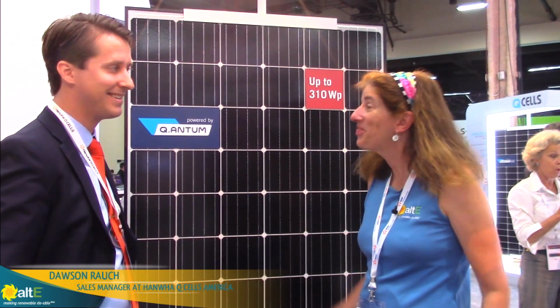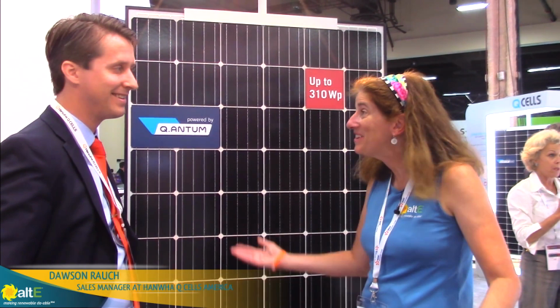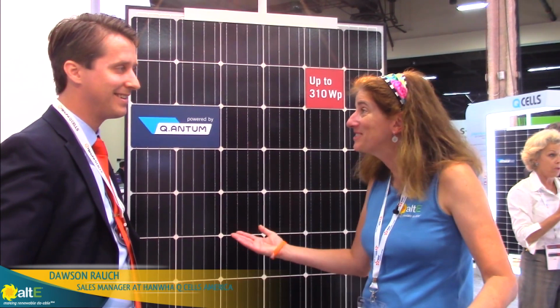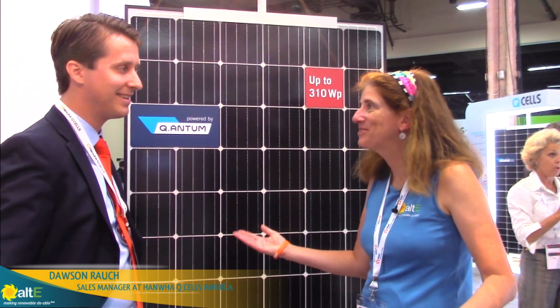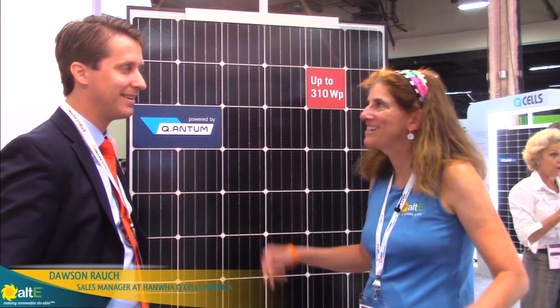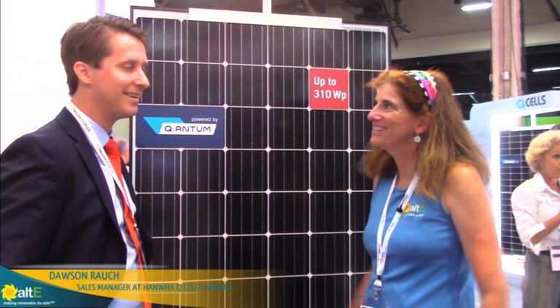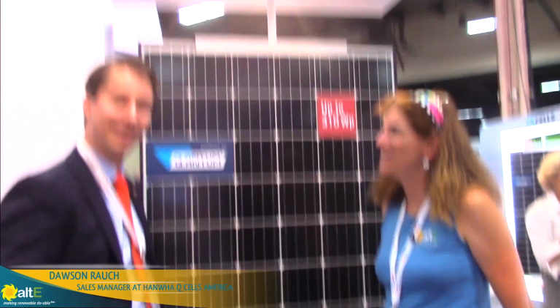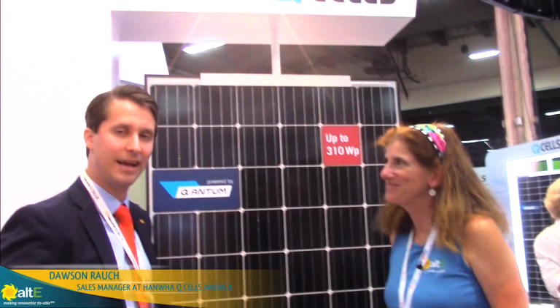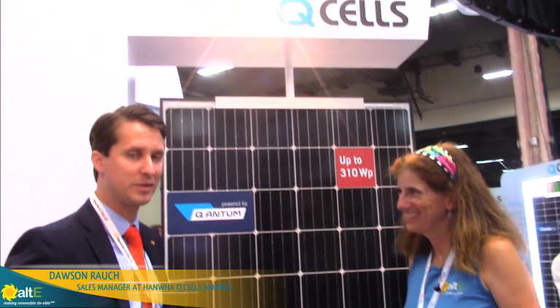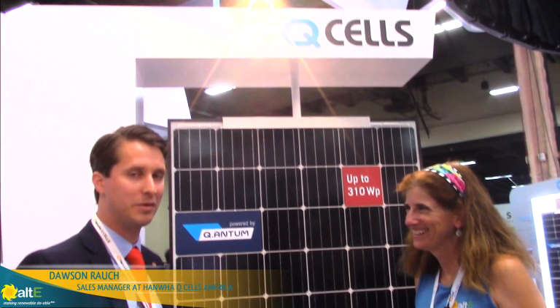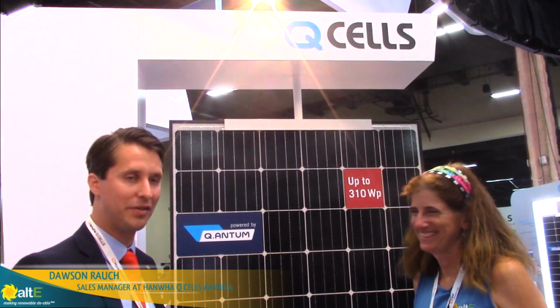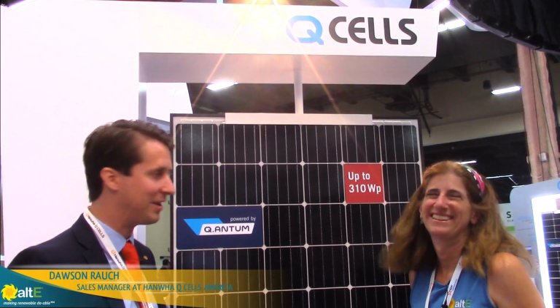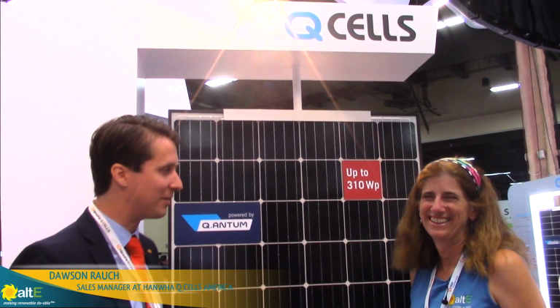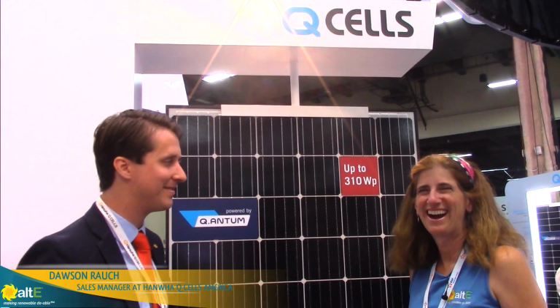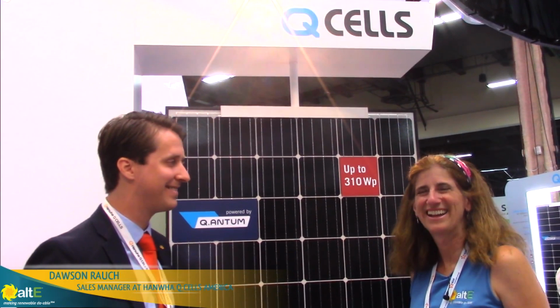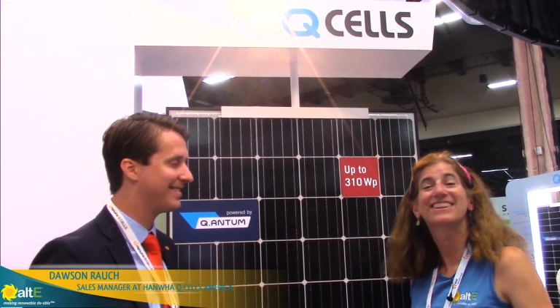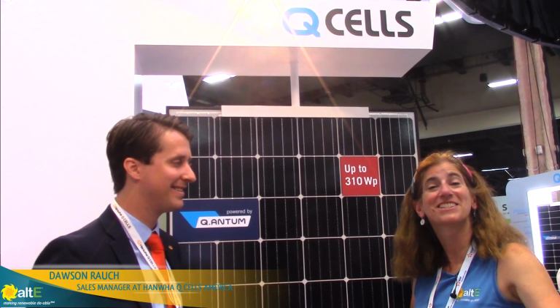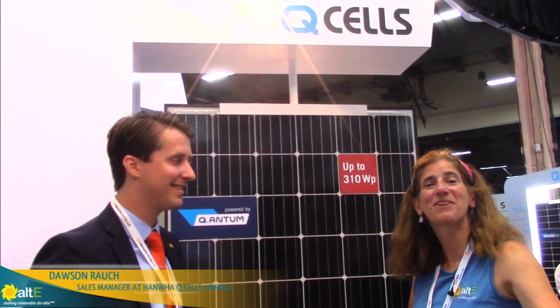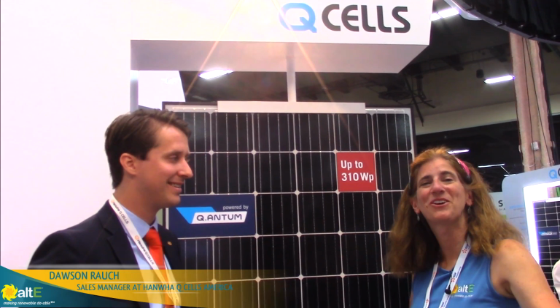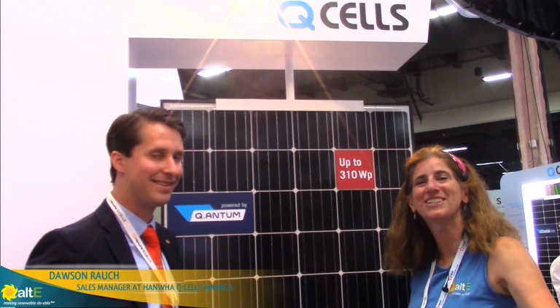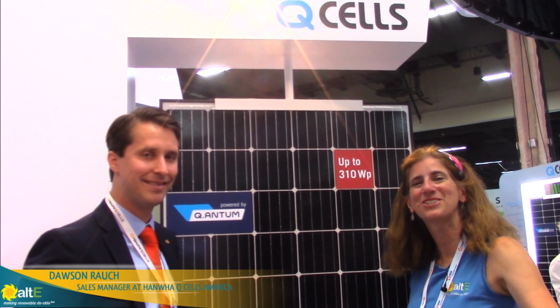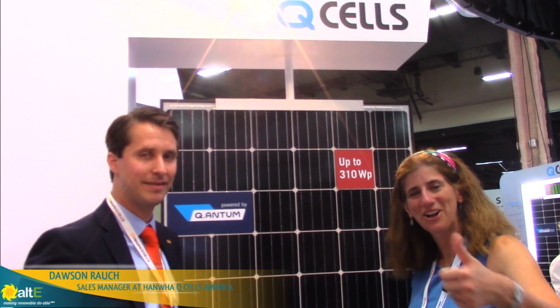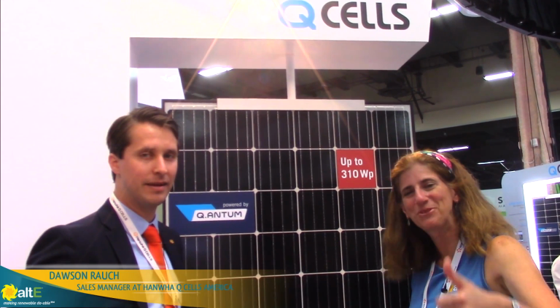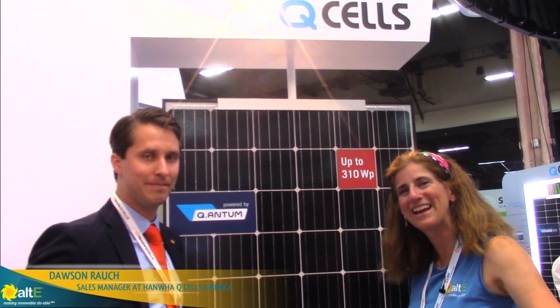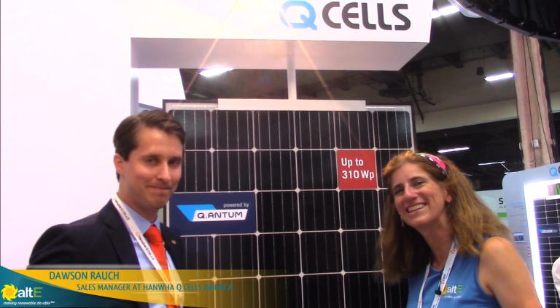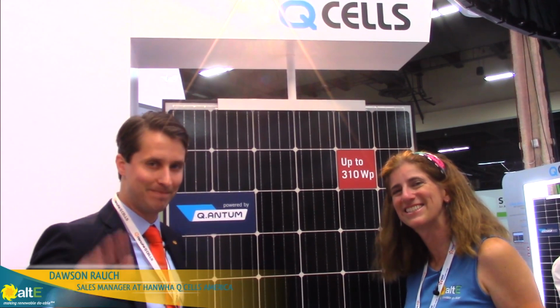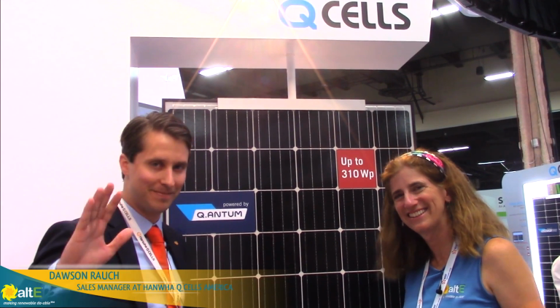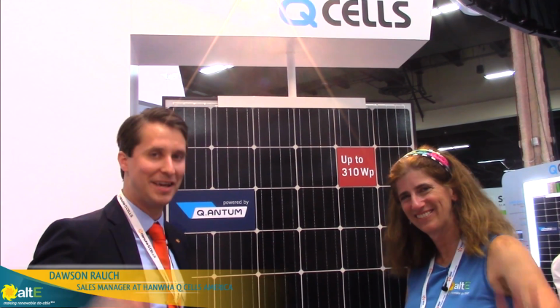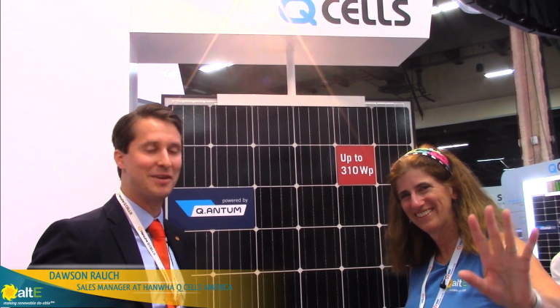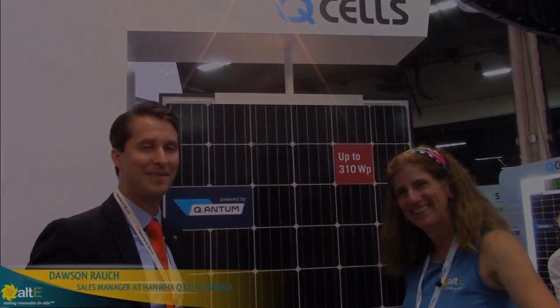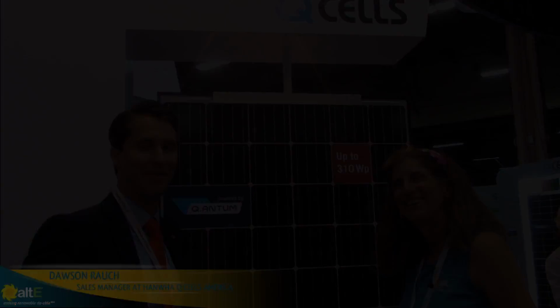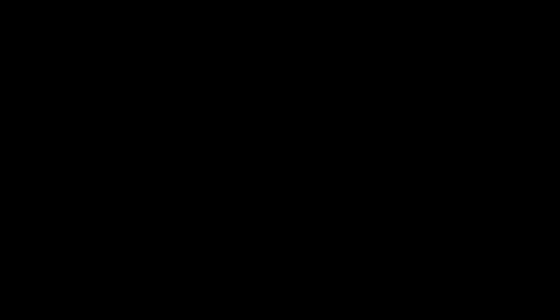Well, thank you so much for taking the time. This is Amy at the Alte Store. I hope you like this. Have a good one.